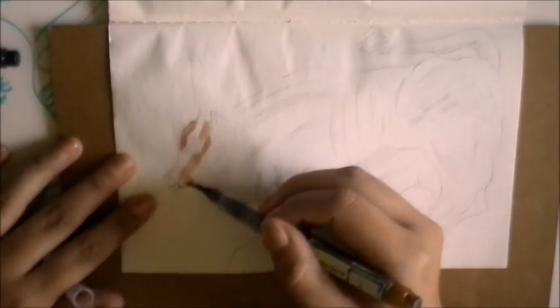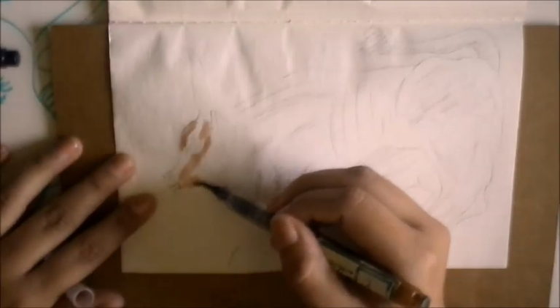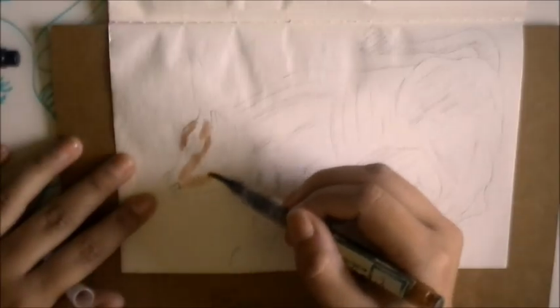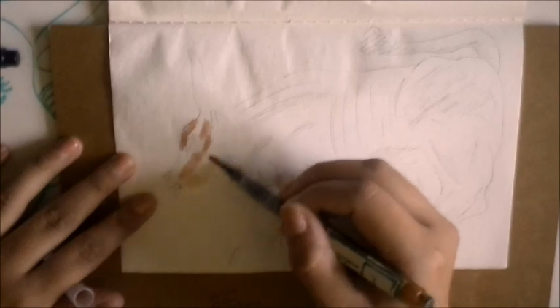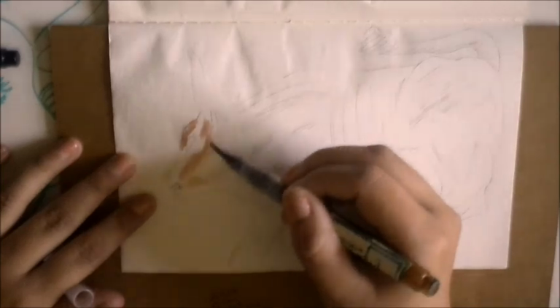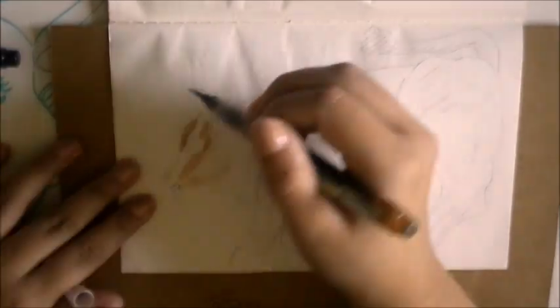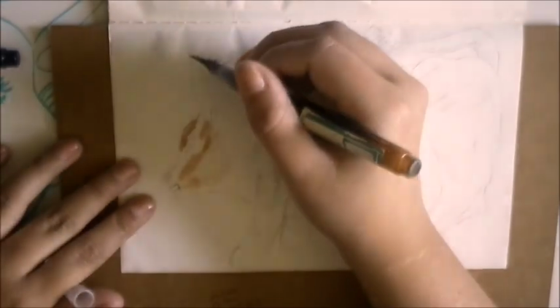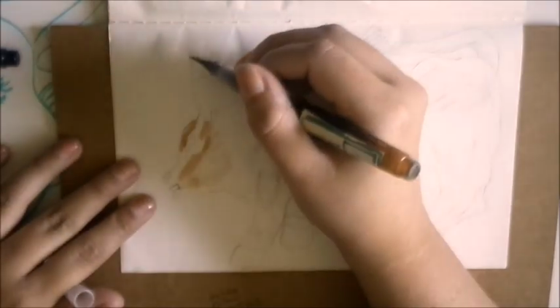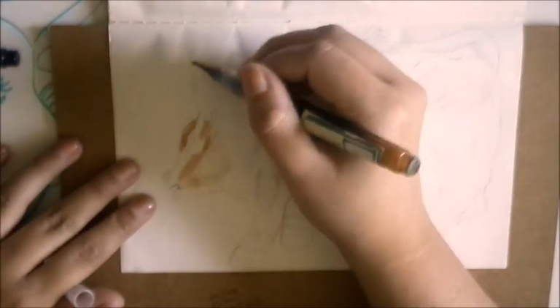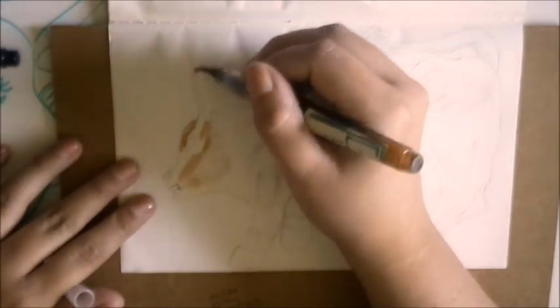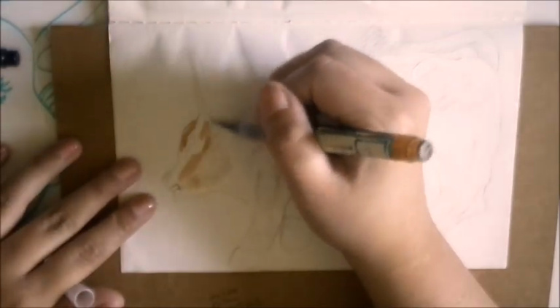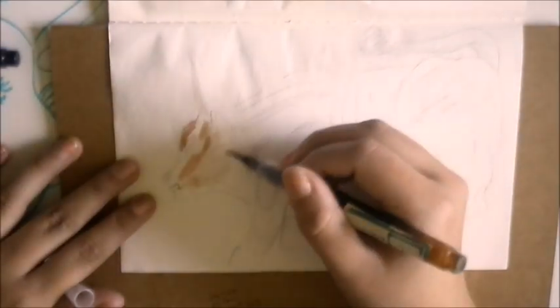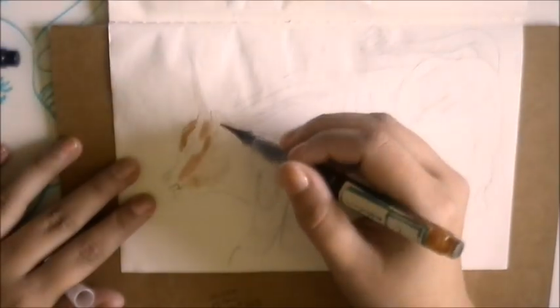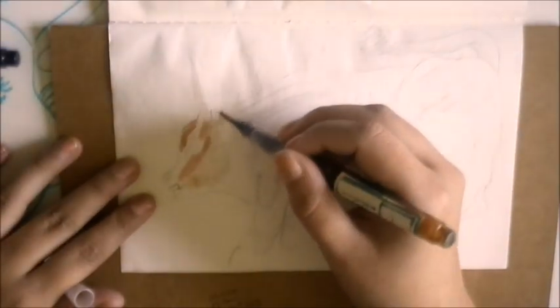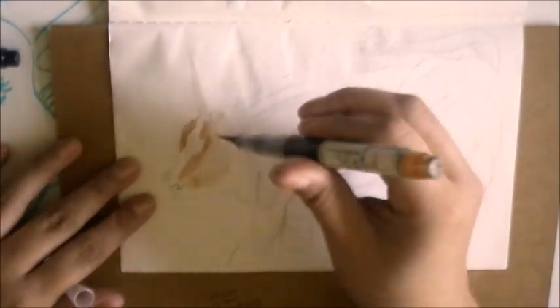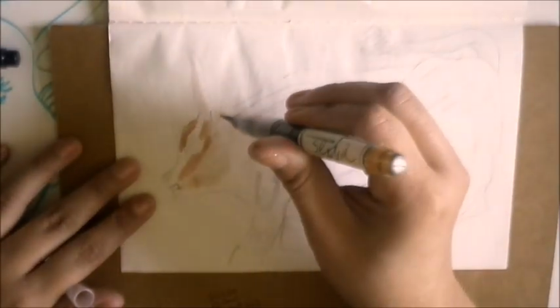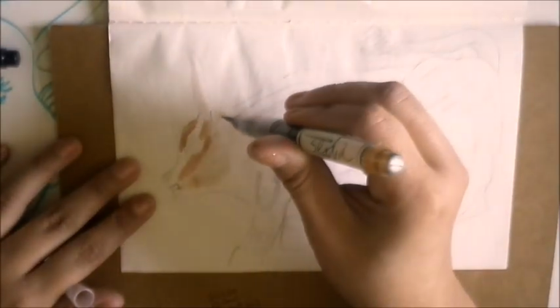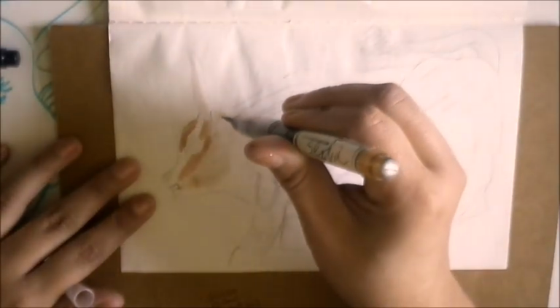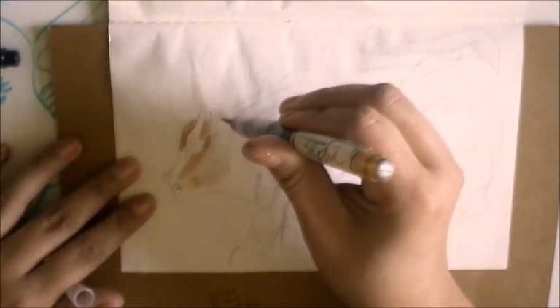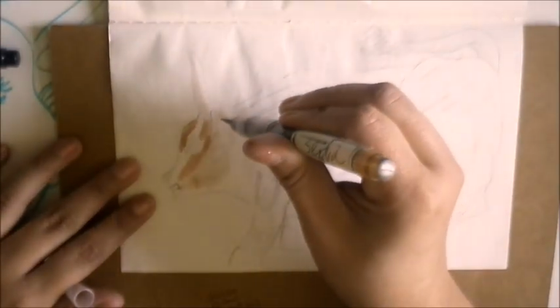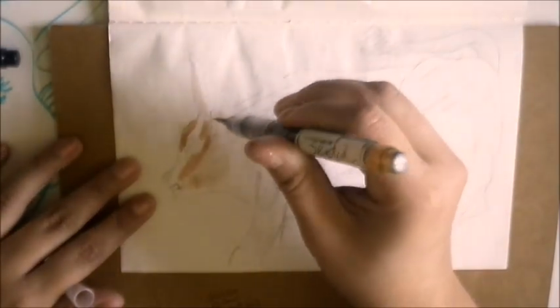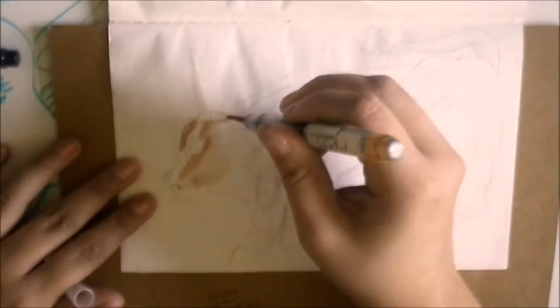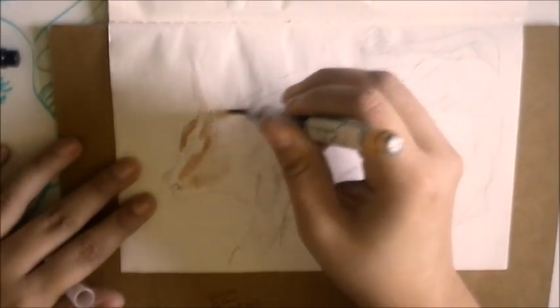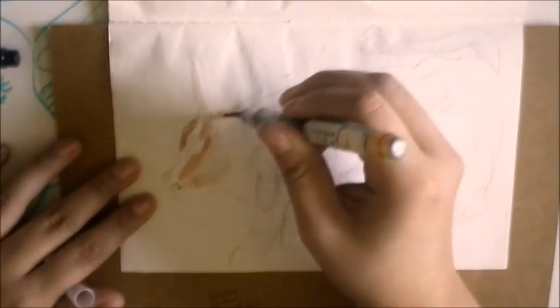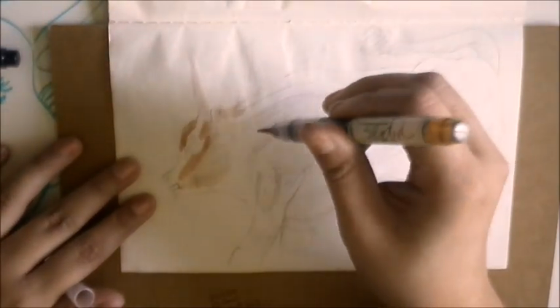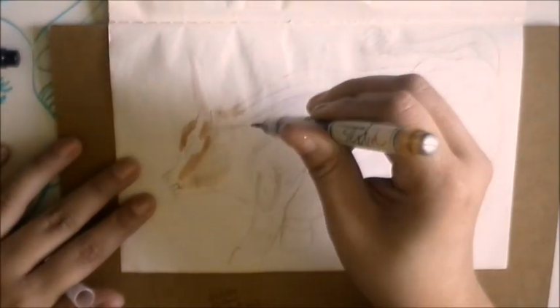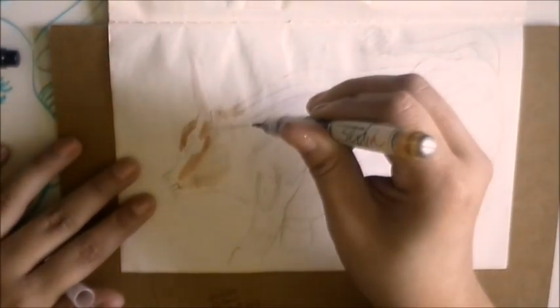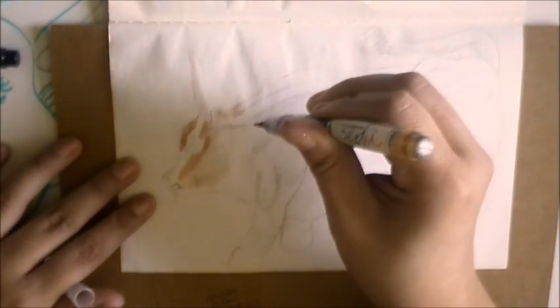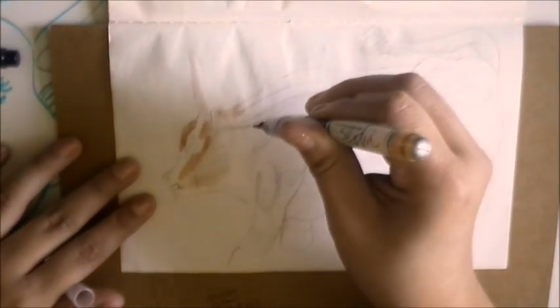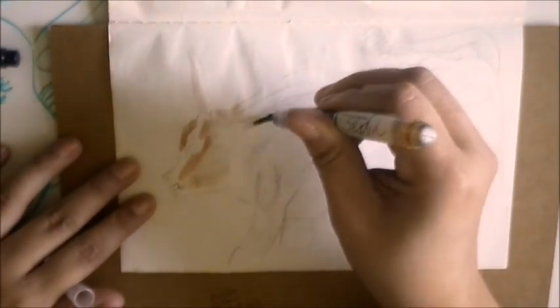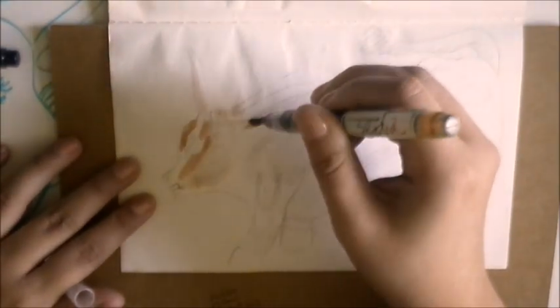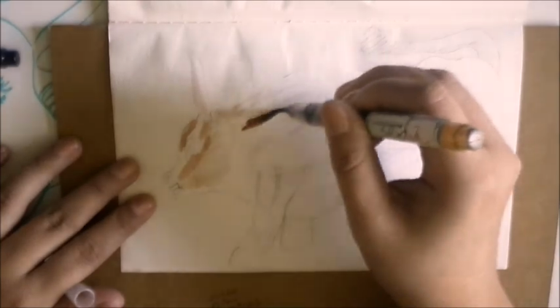As you can see, I'm just coloring my bowl with sepia and black ink, just being observant of the lighting.